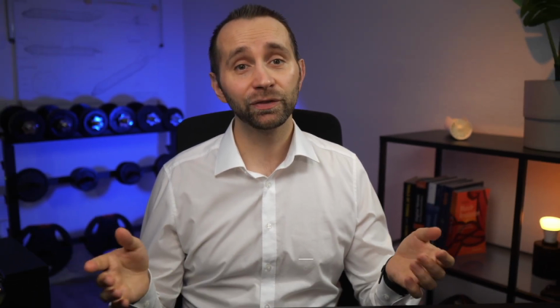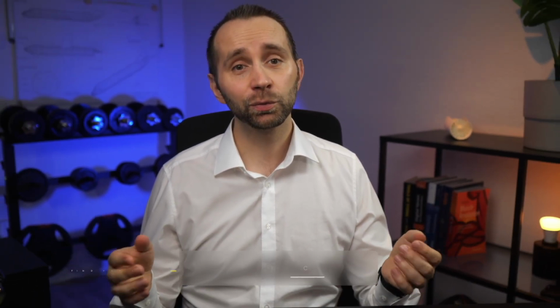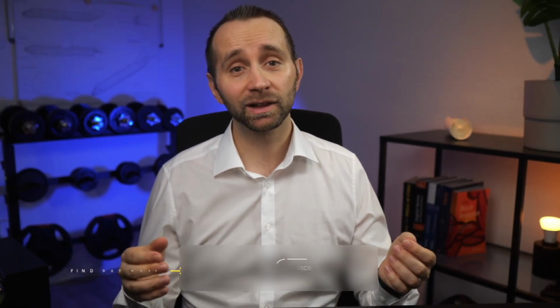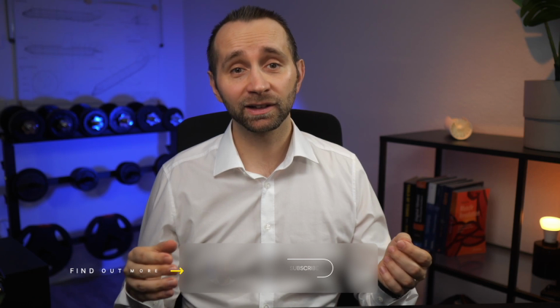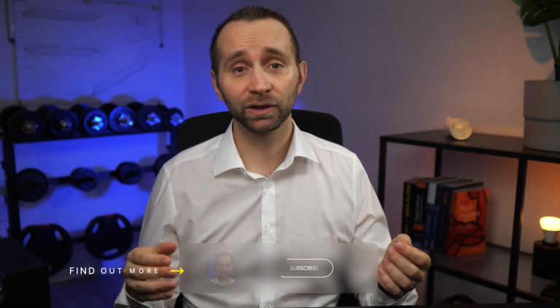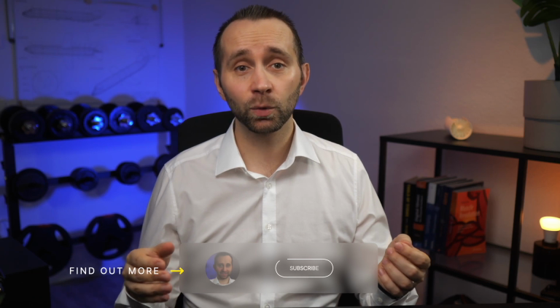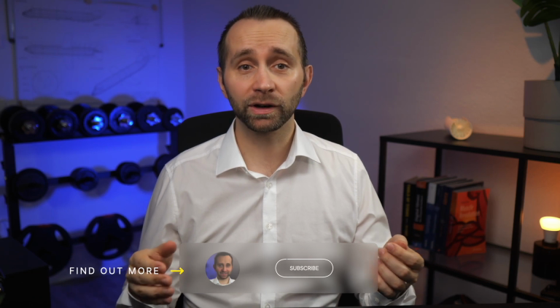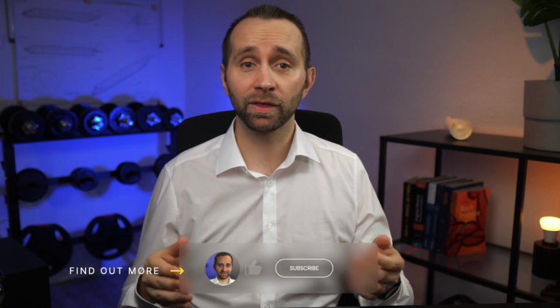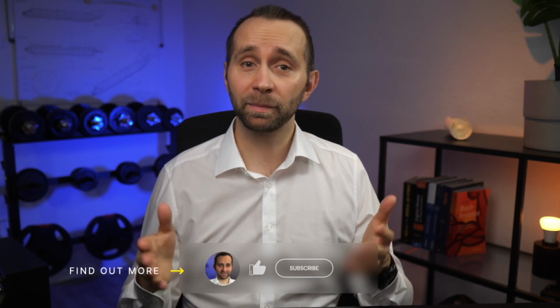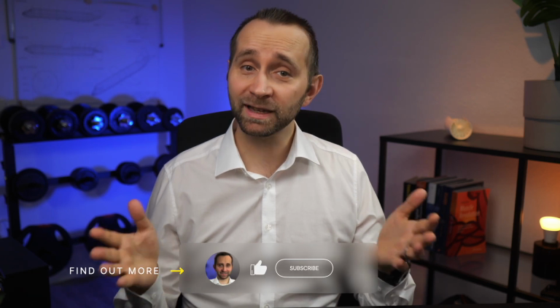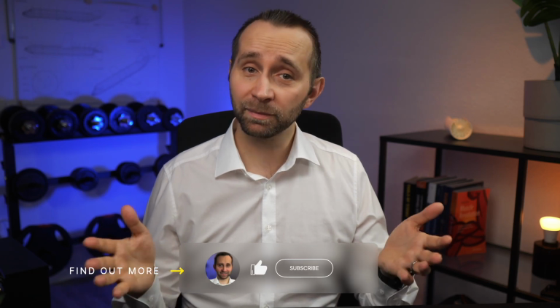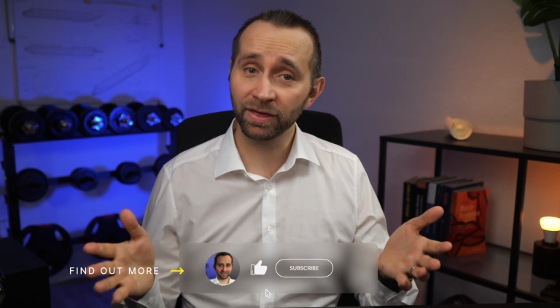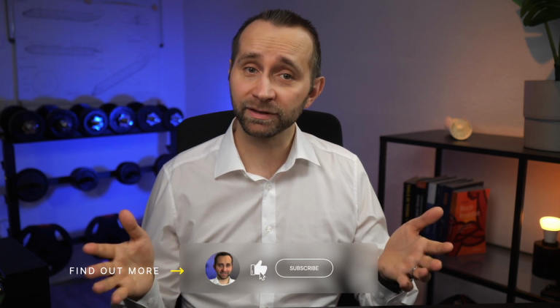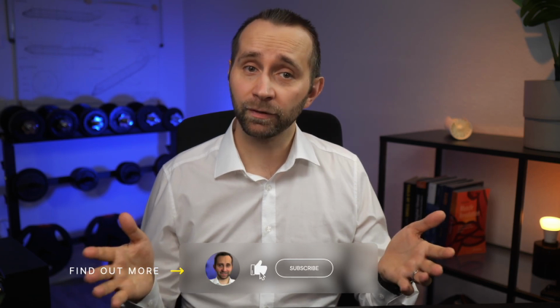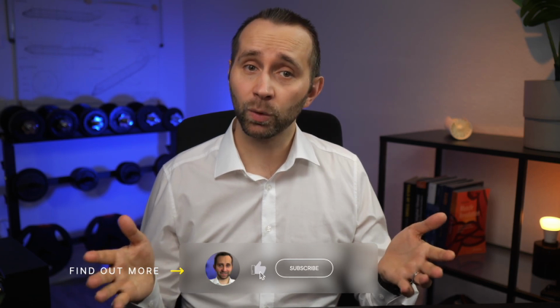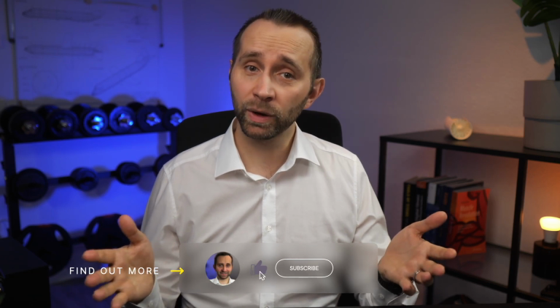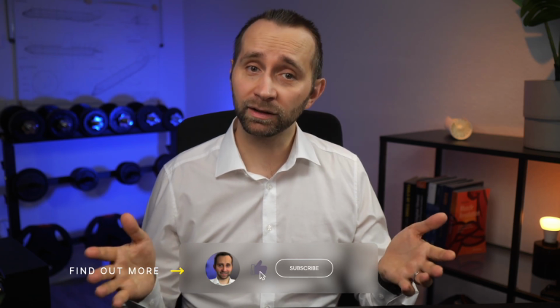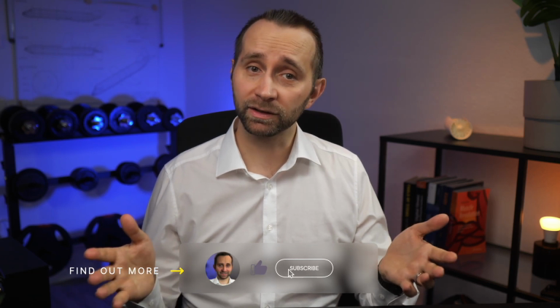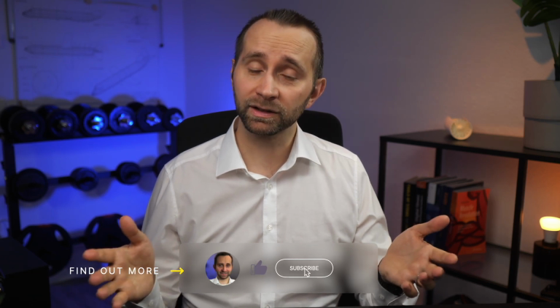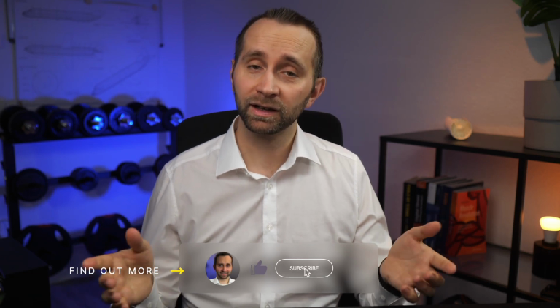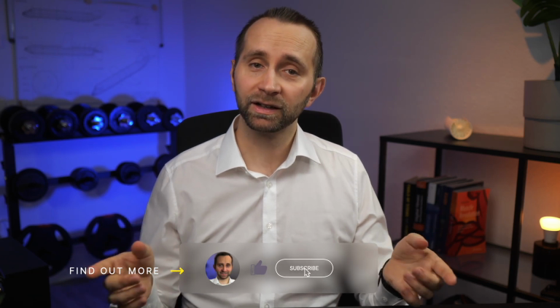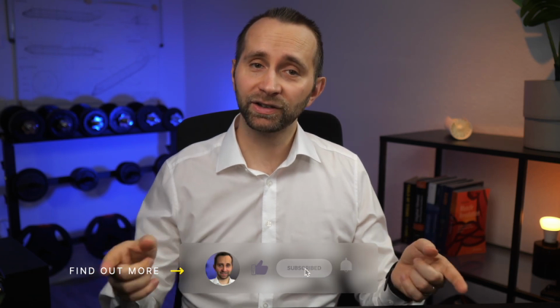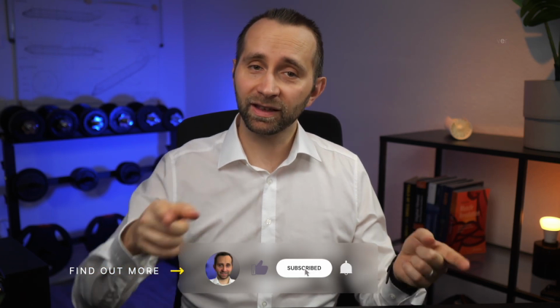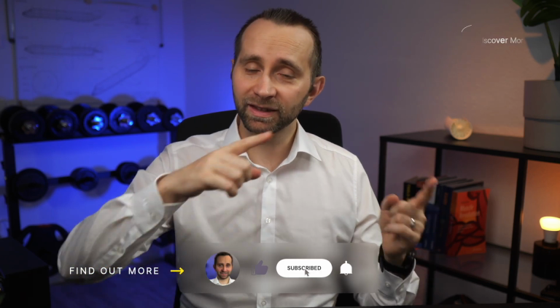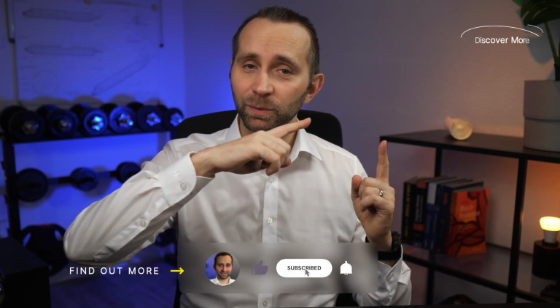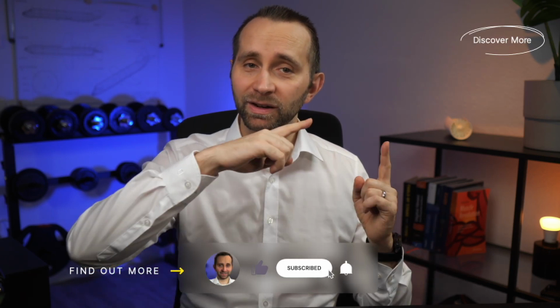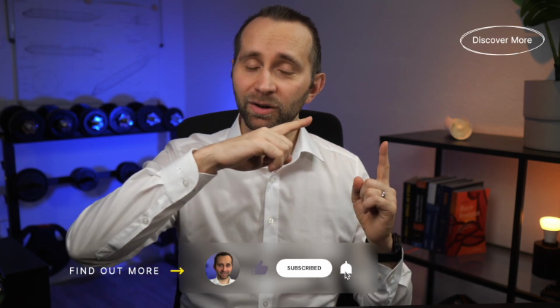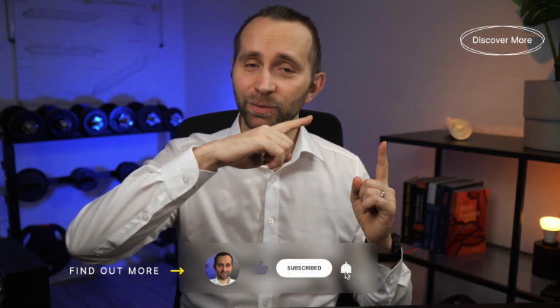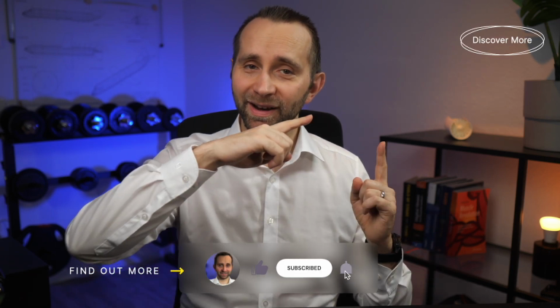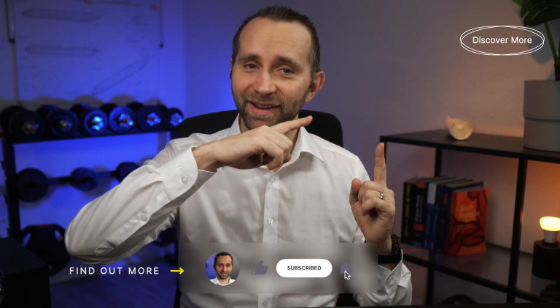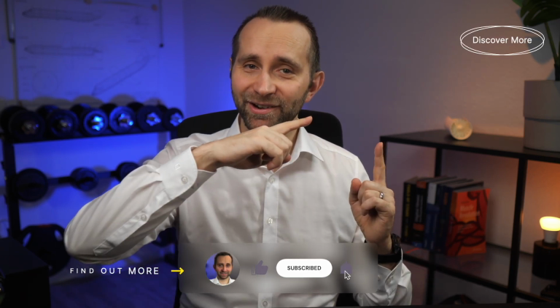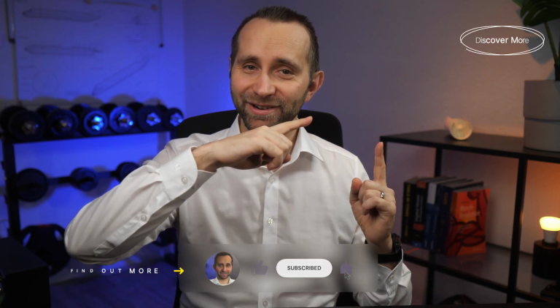If you'd like to know the best methods for weight loss, check this one out right here.